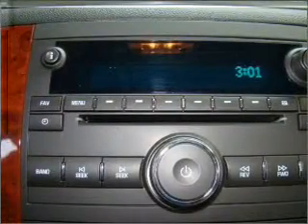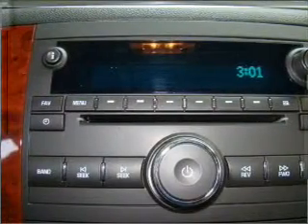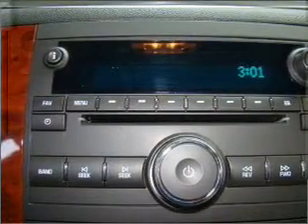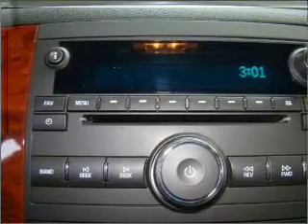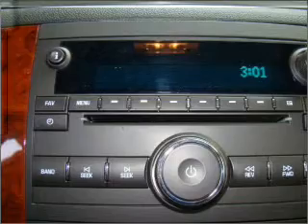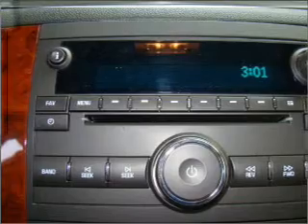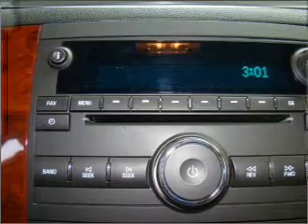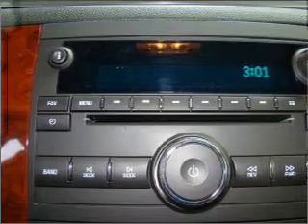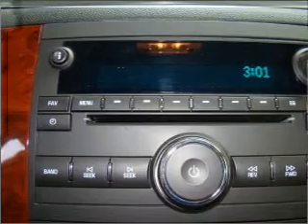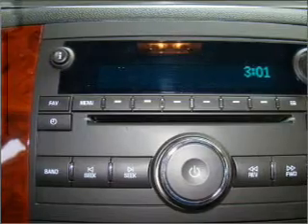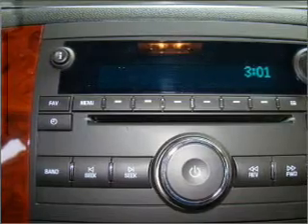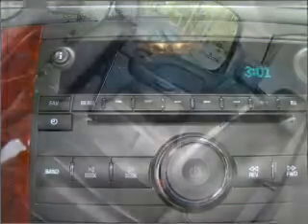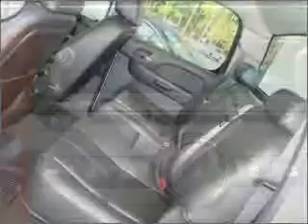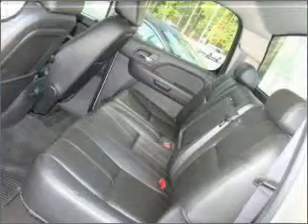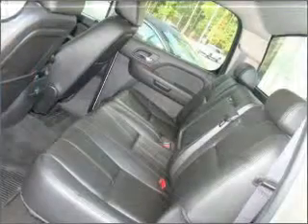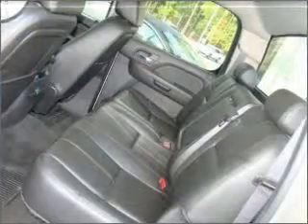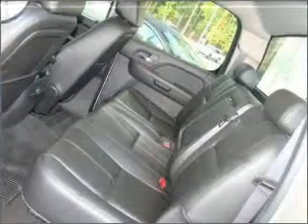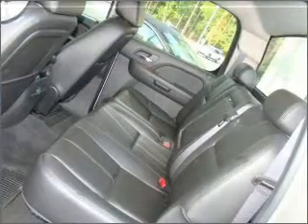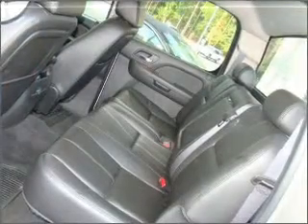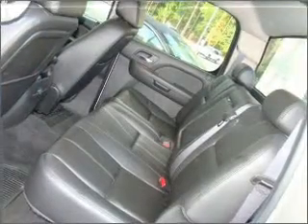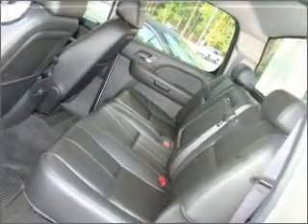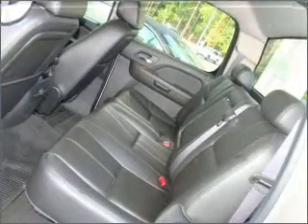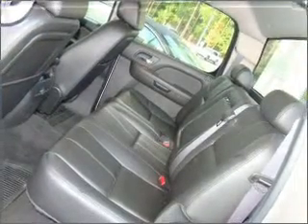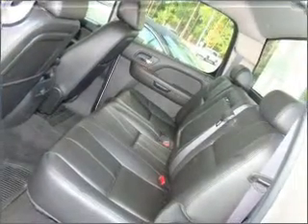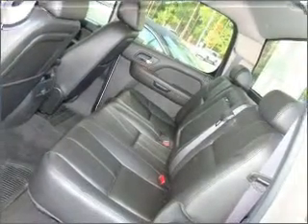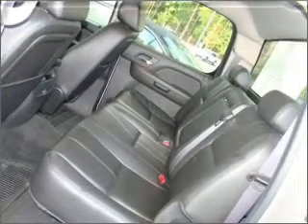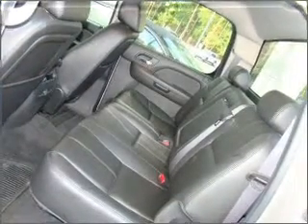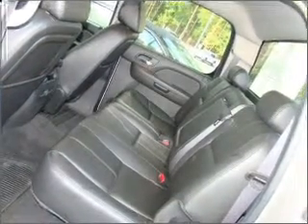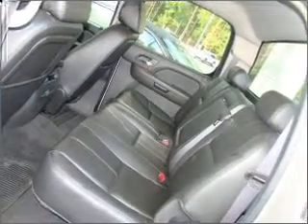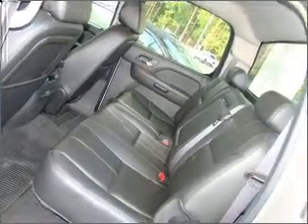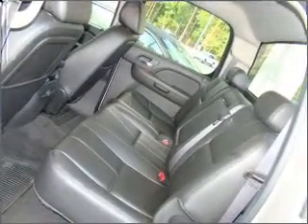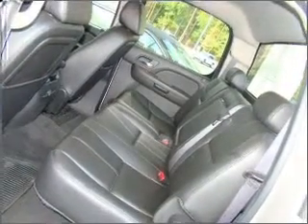Heated seats come for you on cold winter days. Enjoy the flexibility of multi-zone temperature controls.